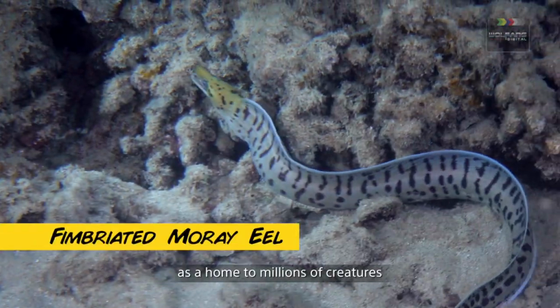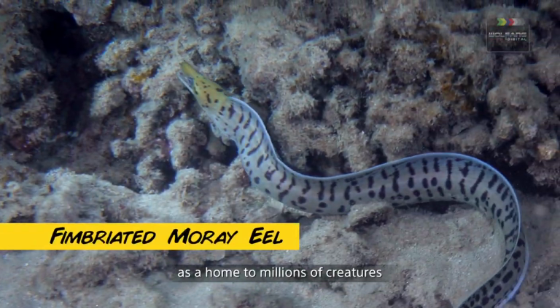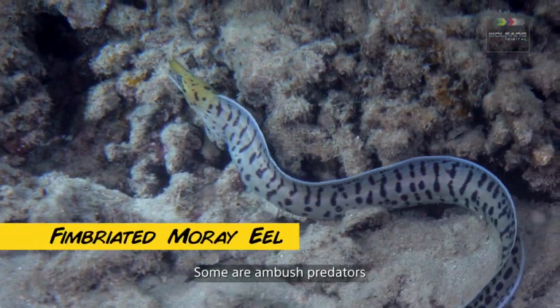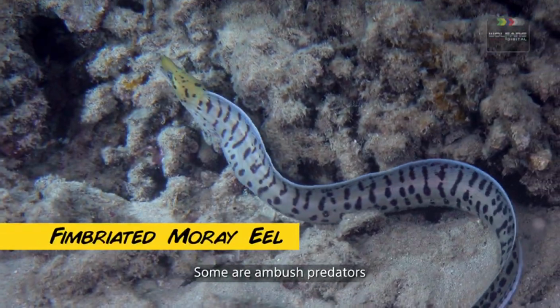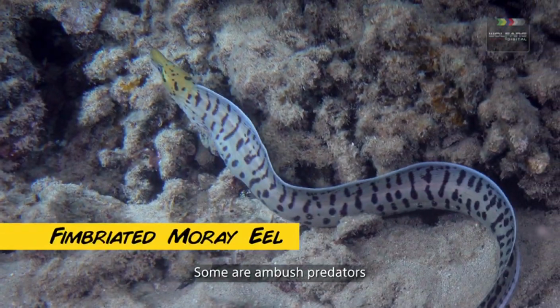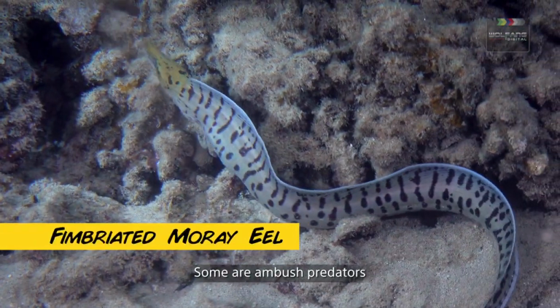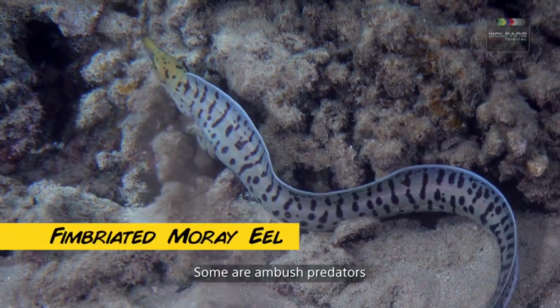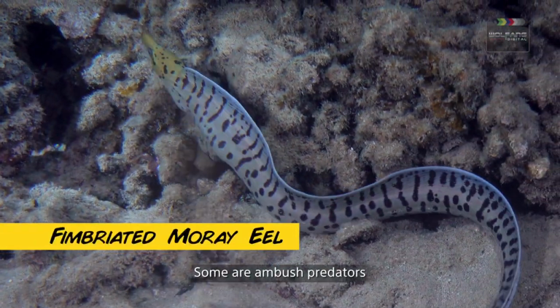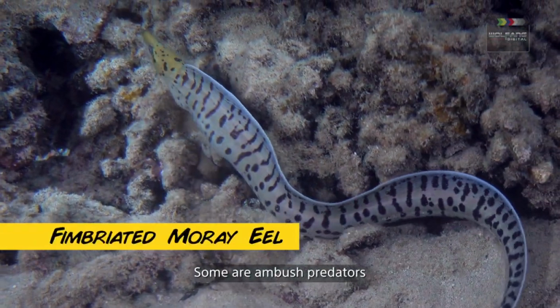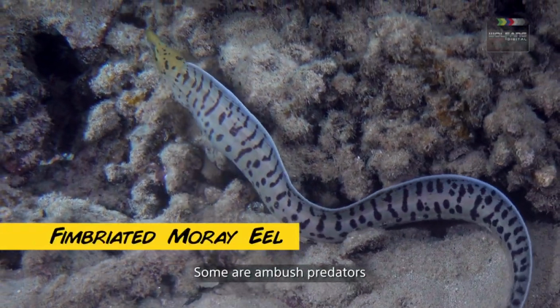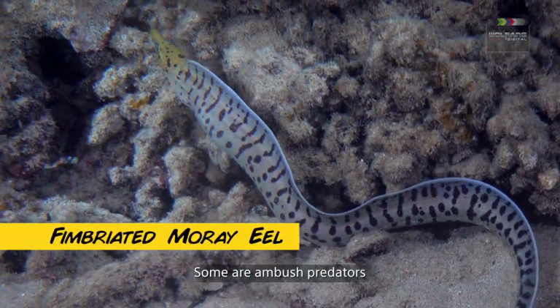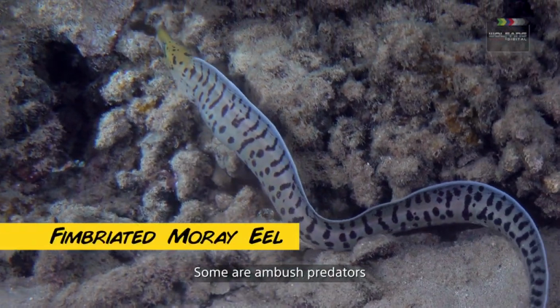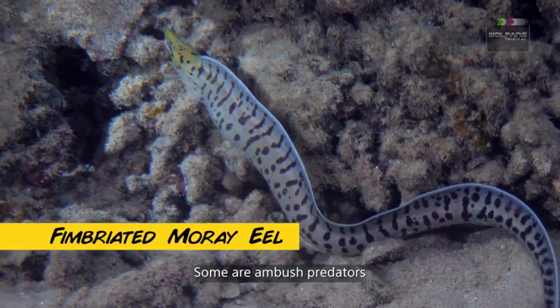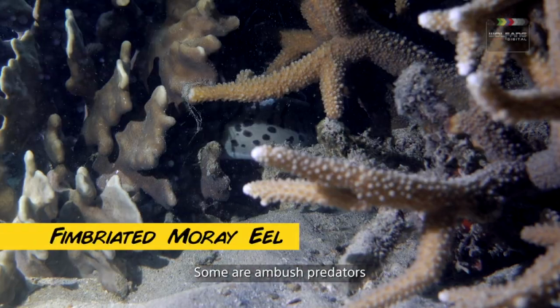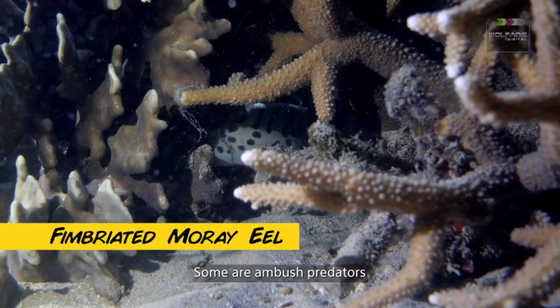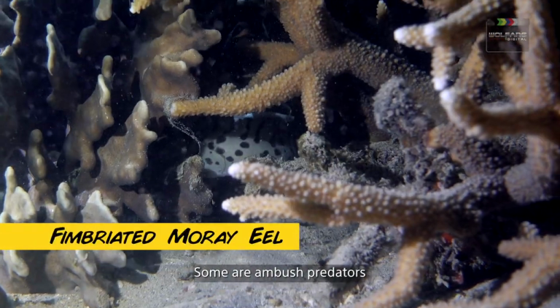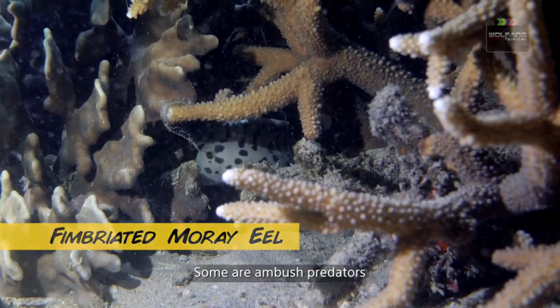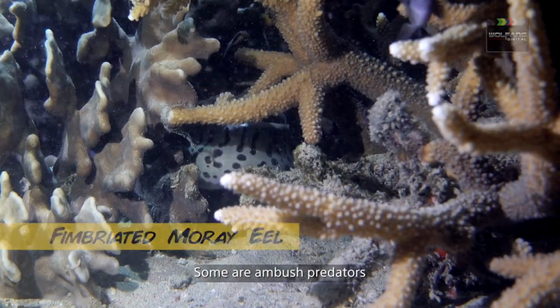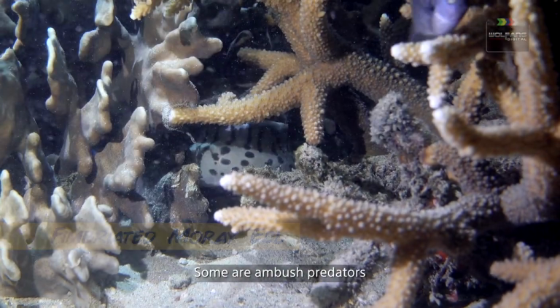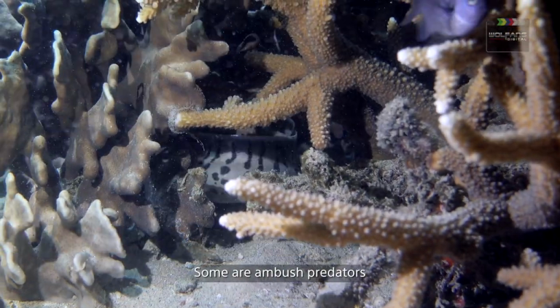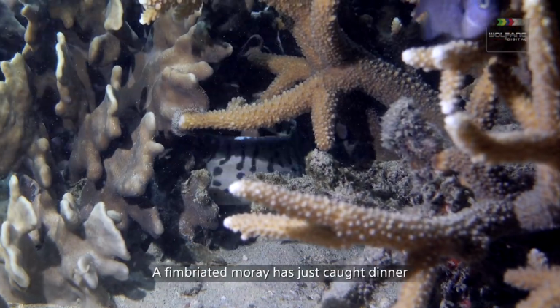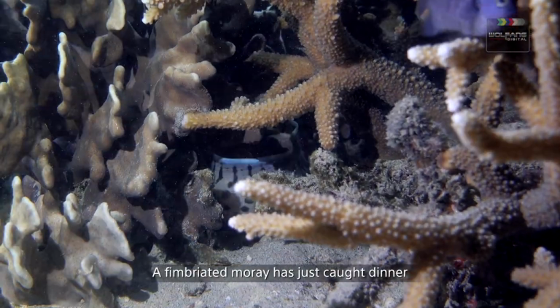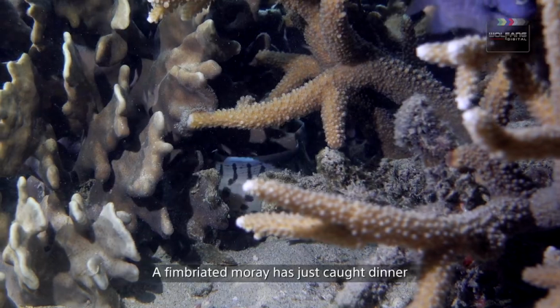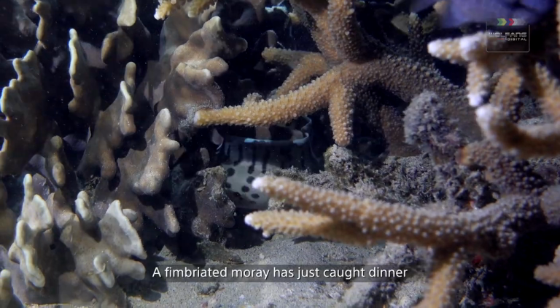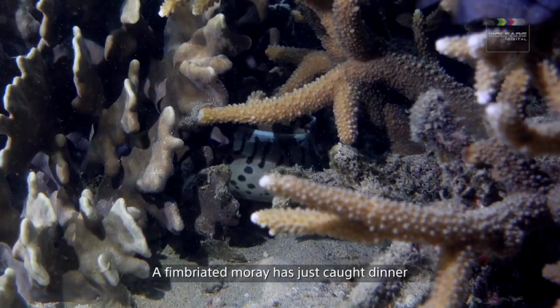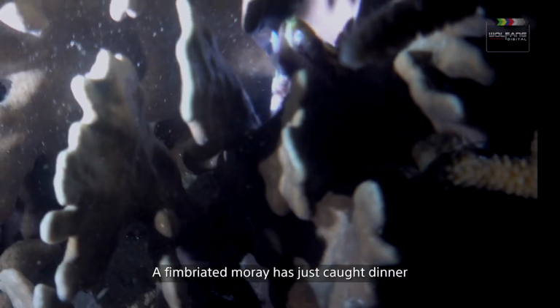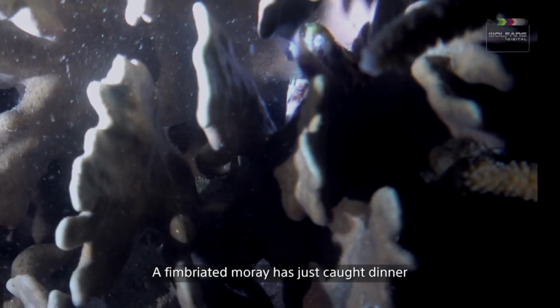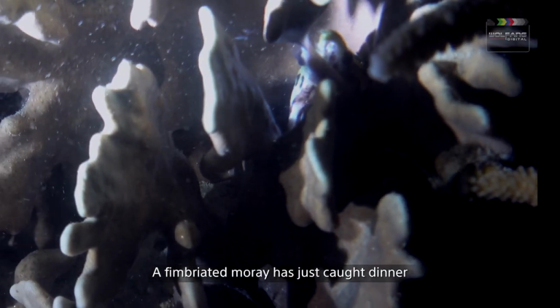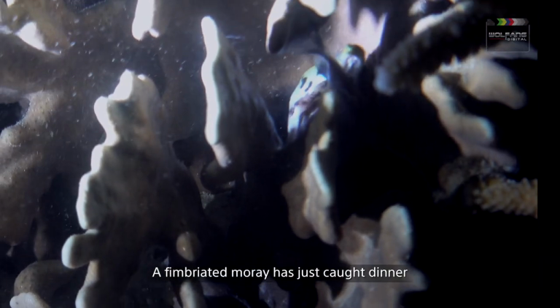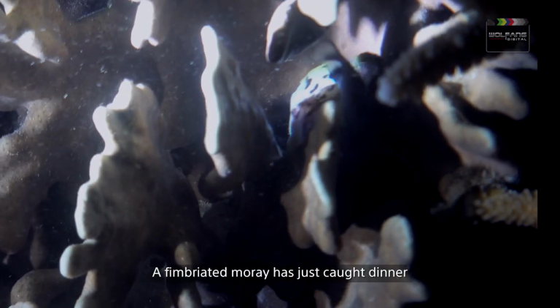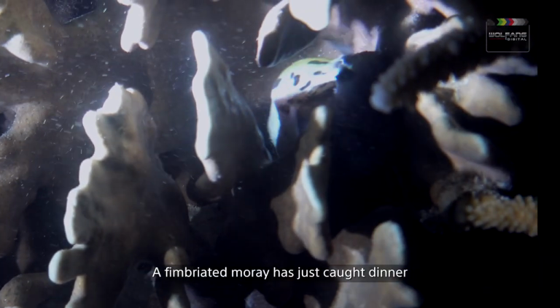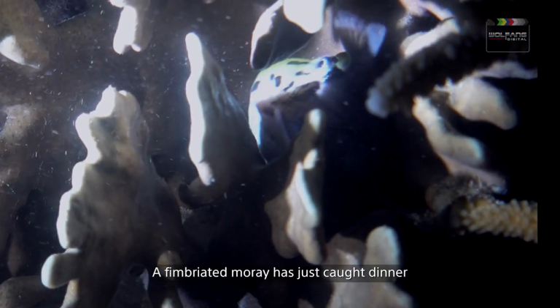Some are ambush predators. A fringed moray has just caught dinner.